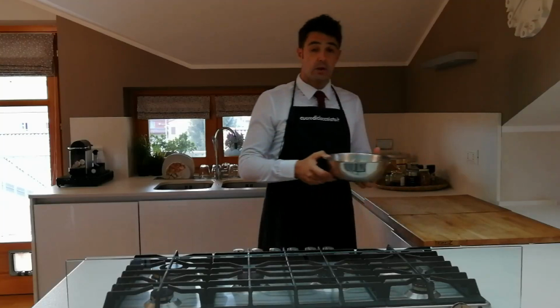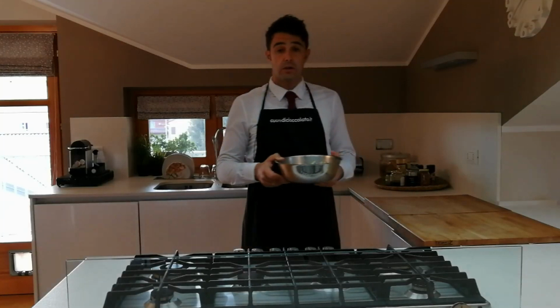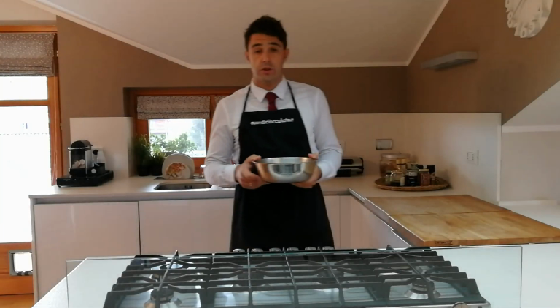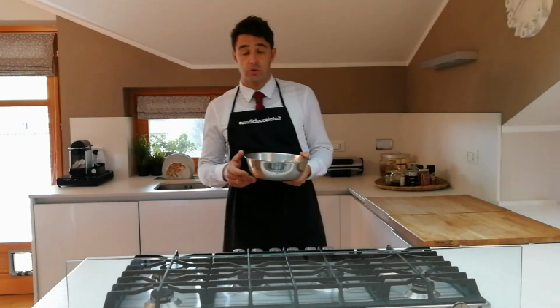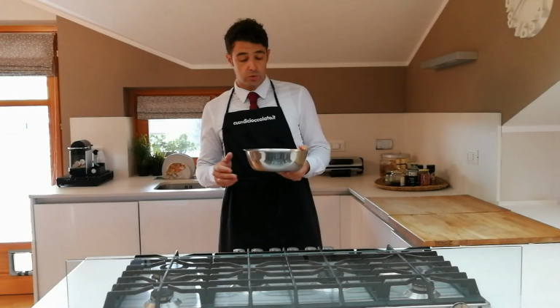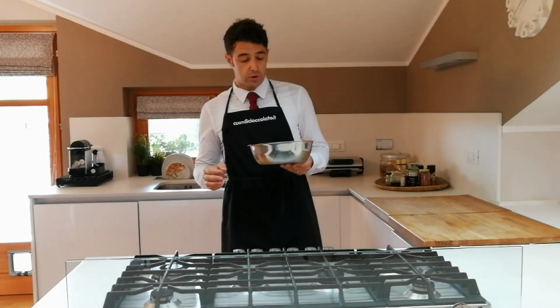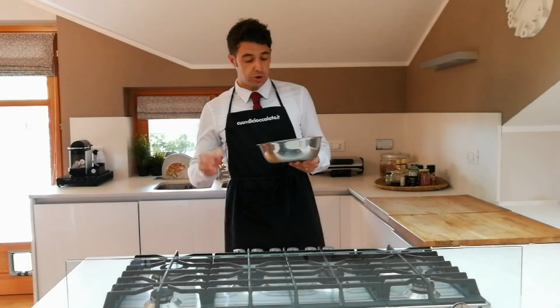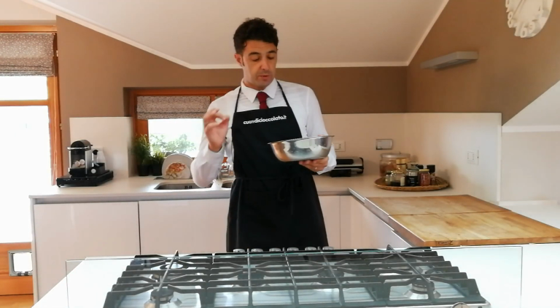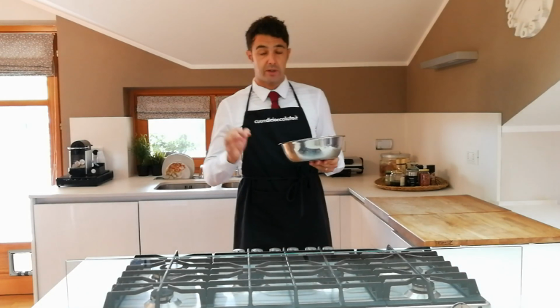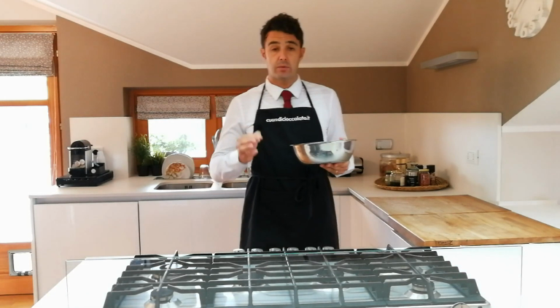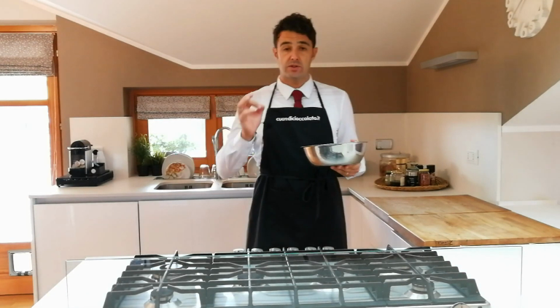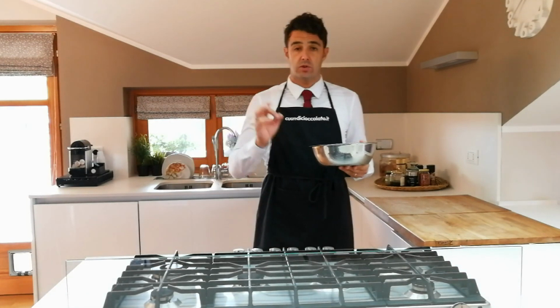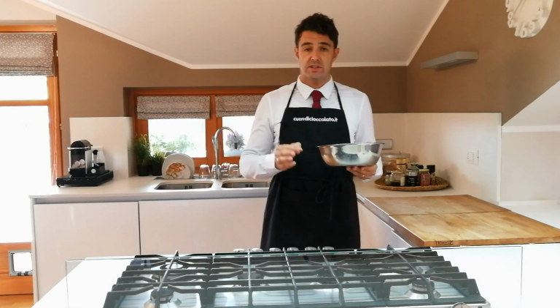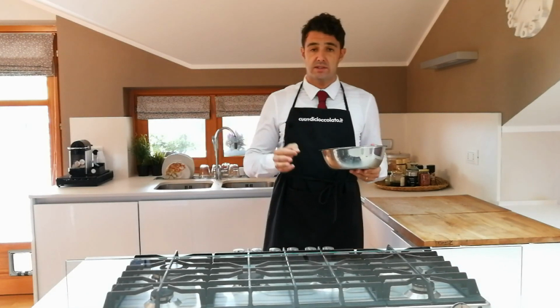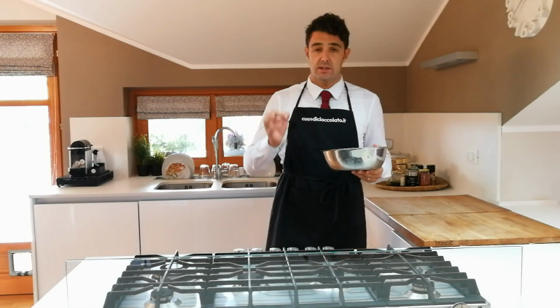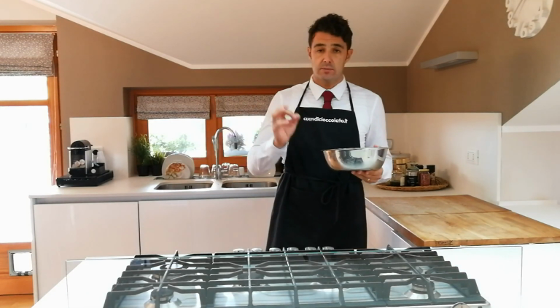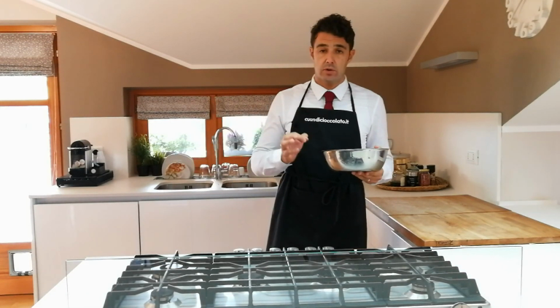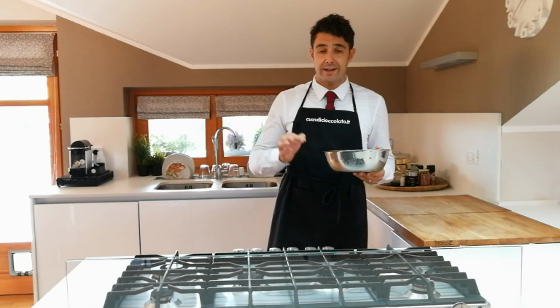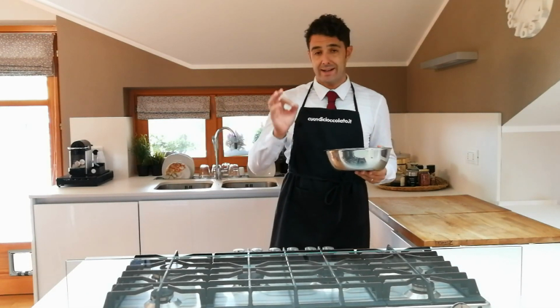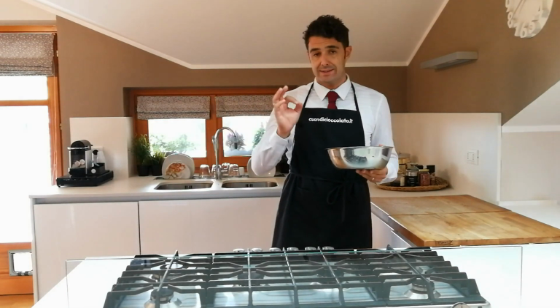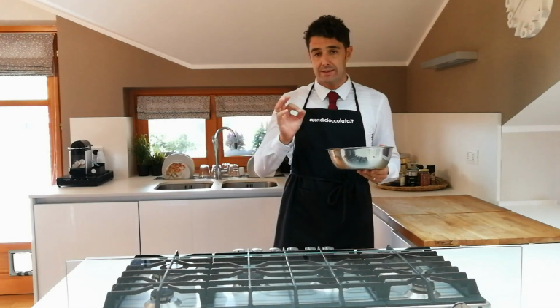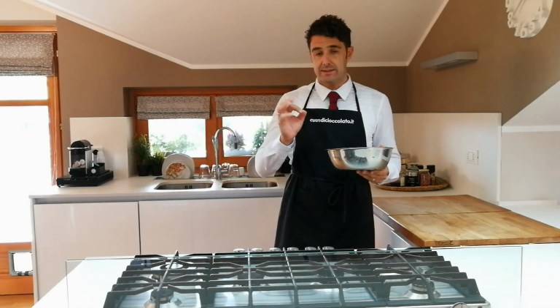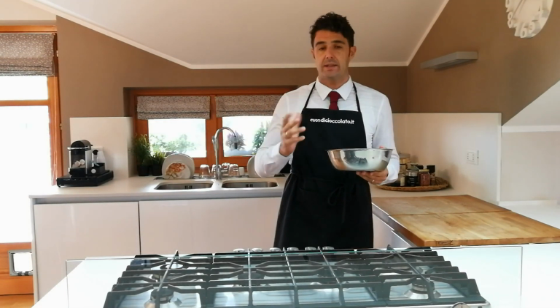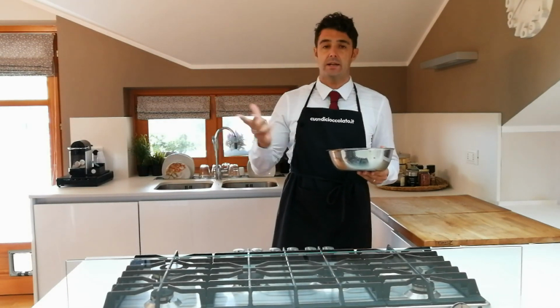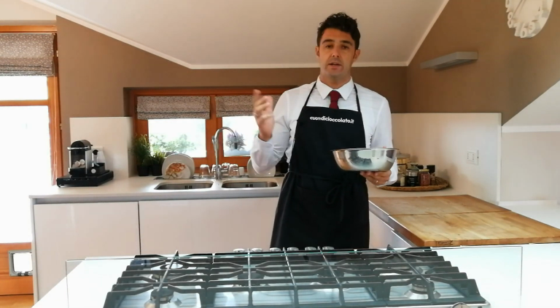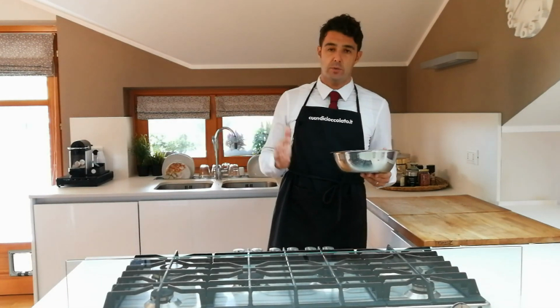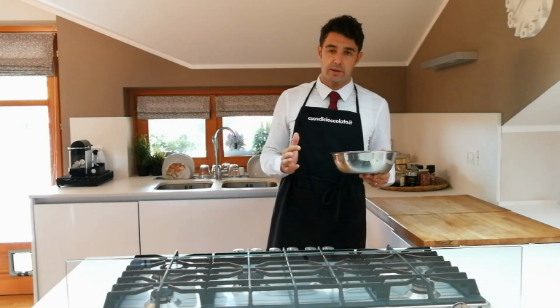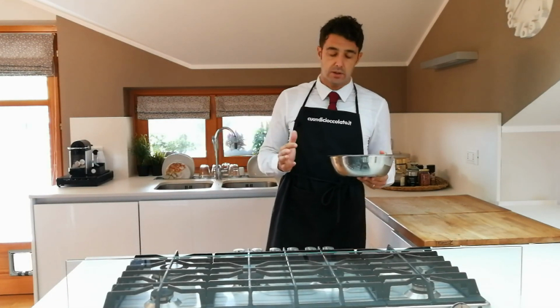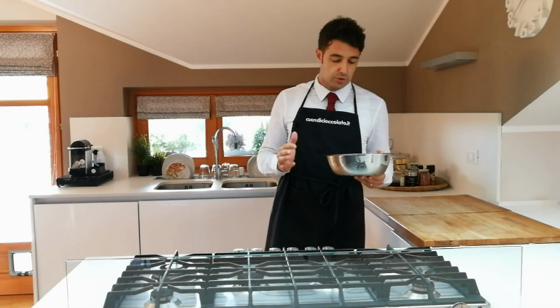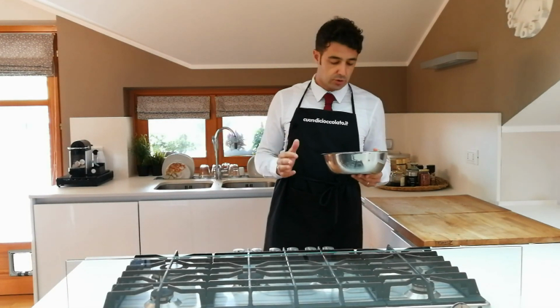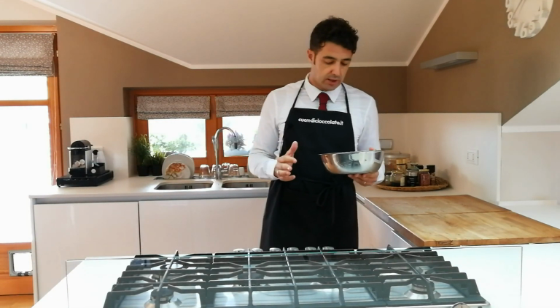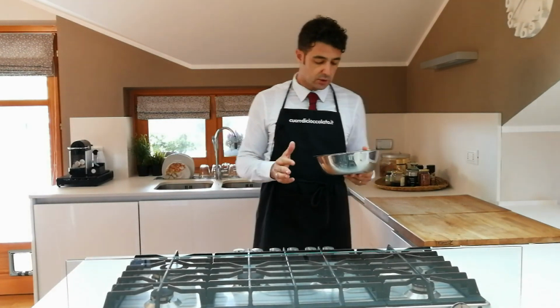Hello everyone, today we prepare the scorzette di limone candite e ricoperte di cioccolato — candied lemon peels covered in chocolate.